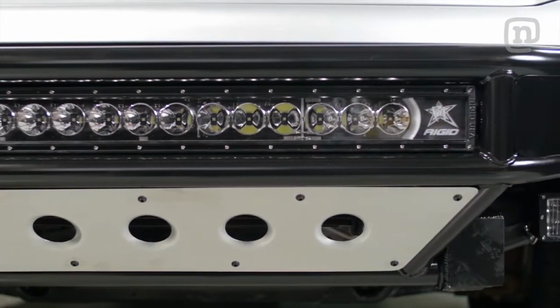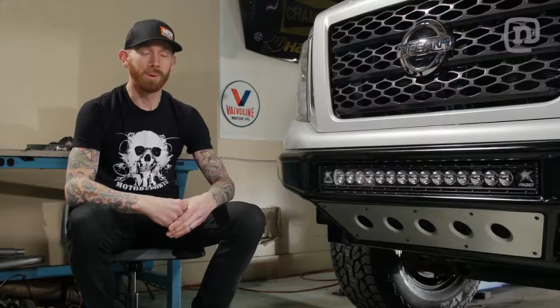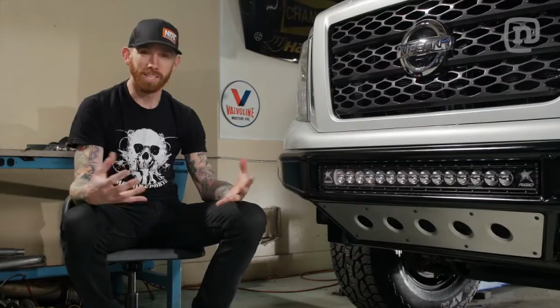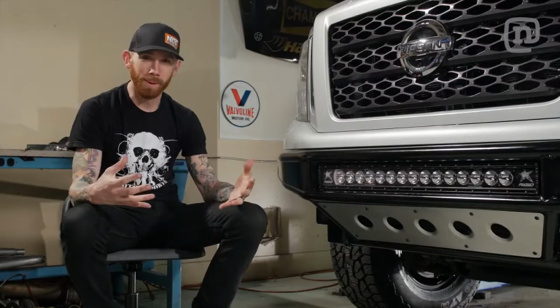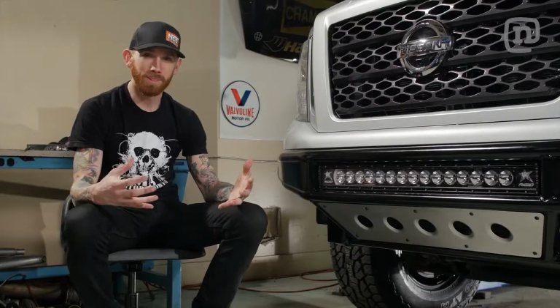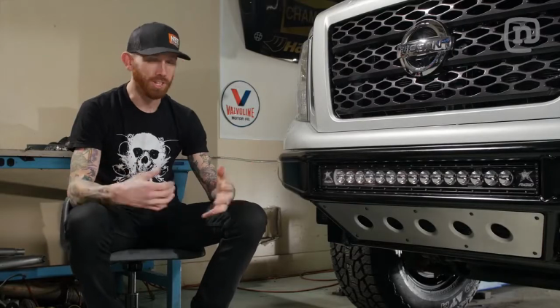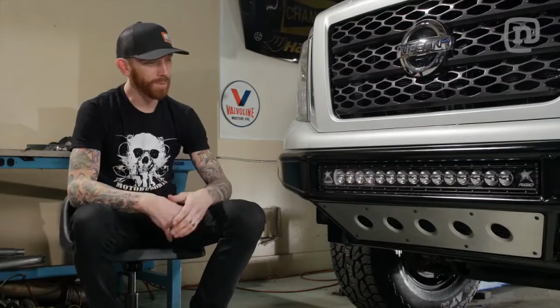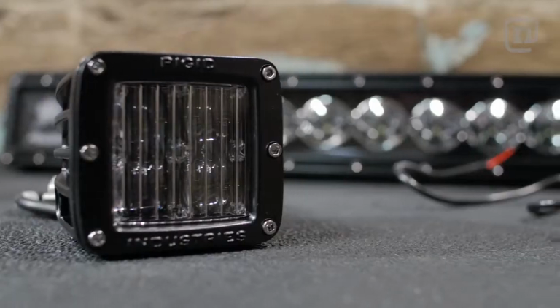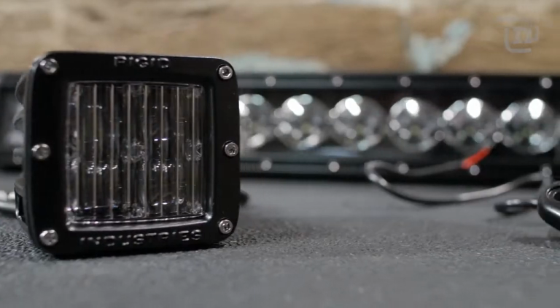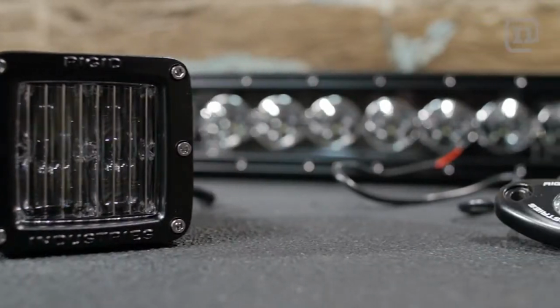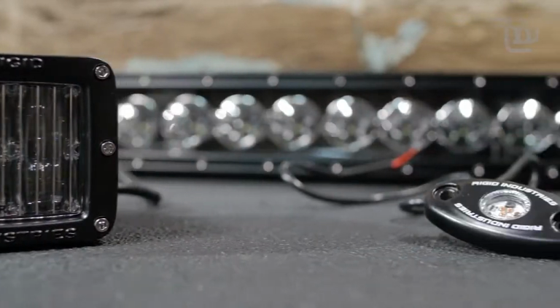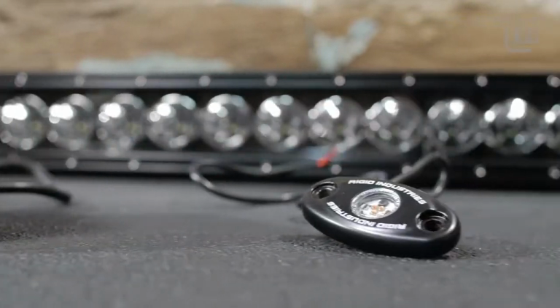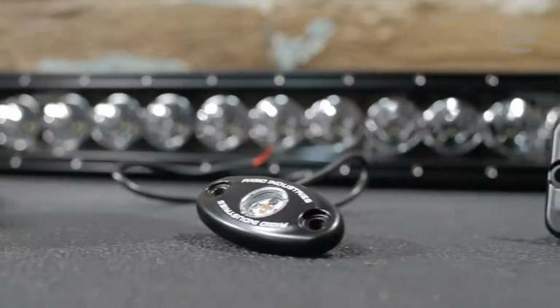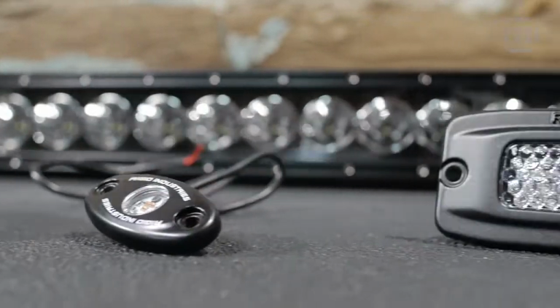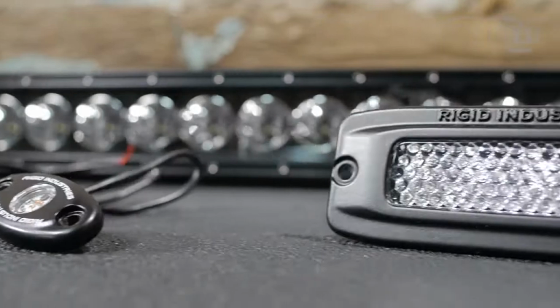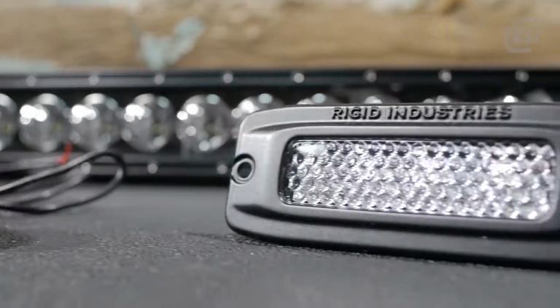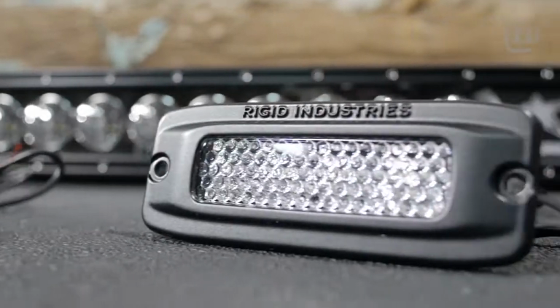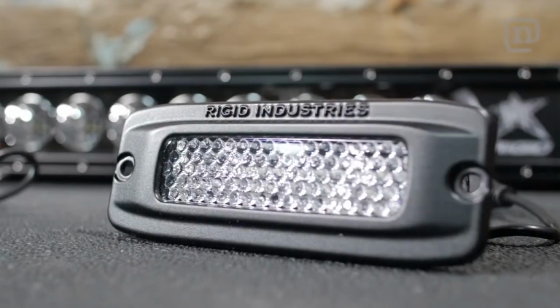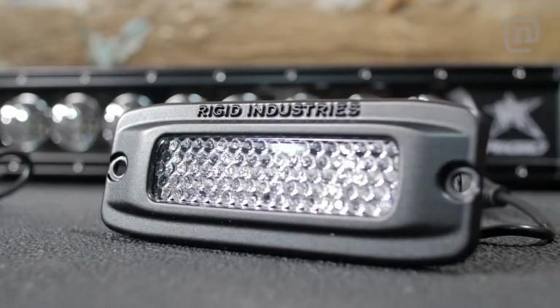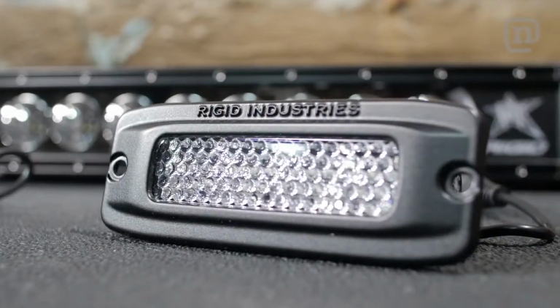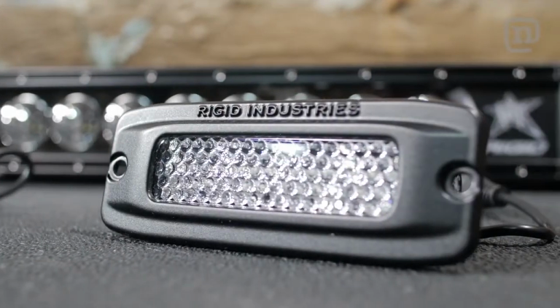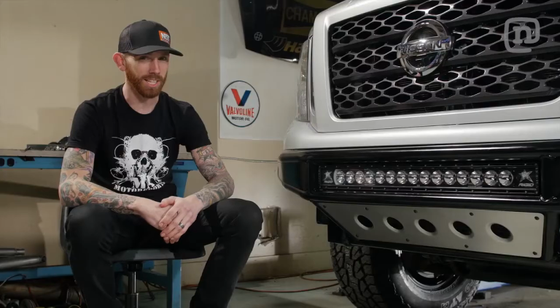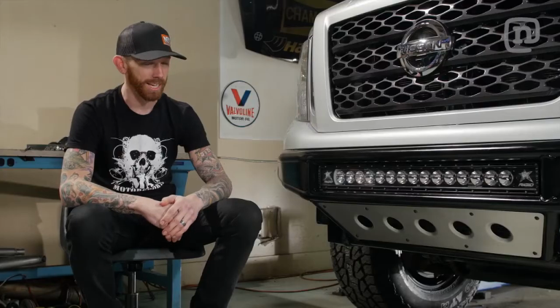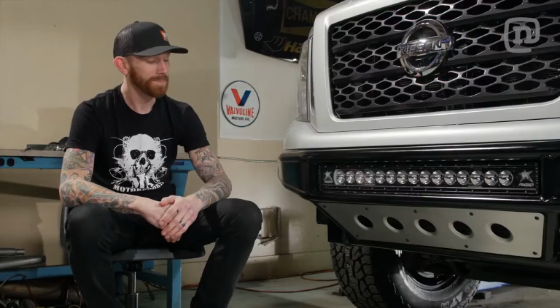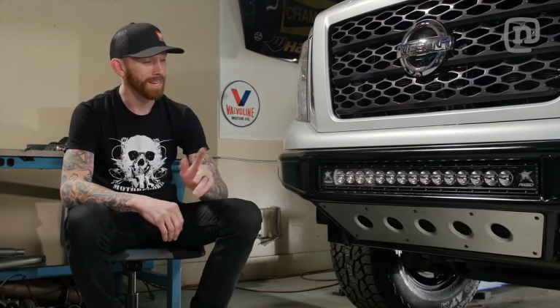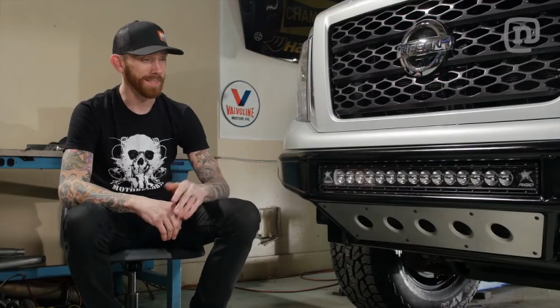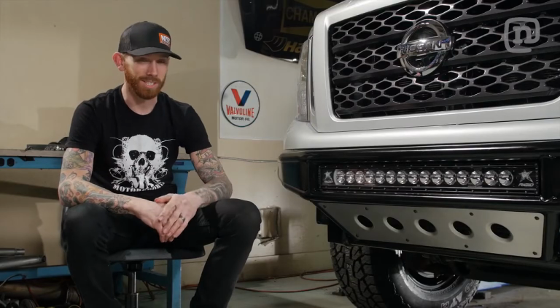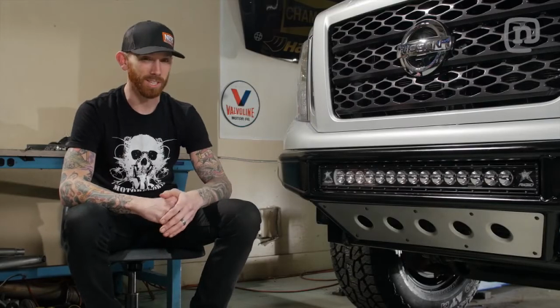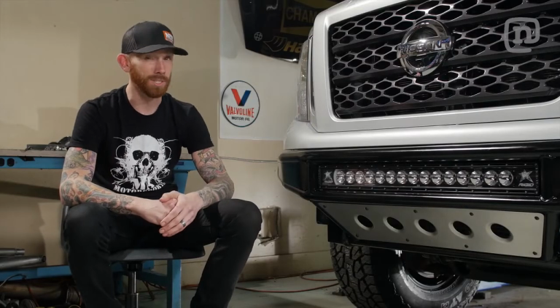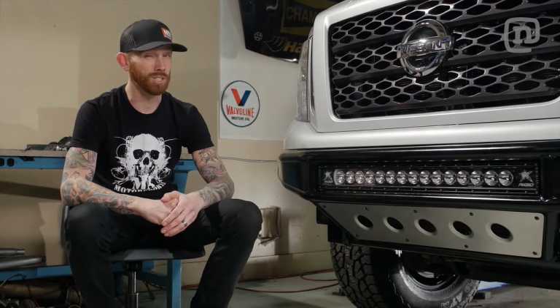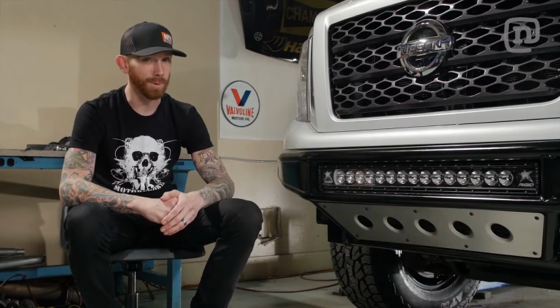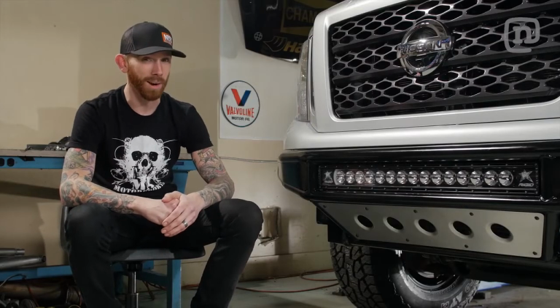We got the bumper installed with the new rigid lights and this whole package is looking really slick. I bet these things are going to be super bright.